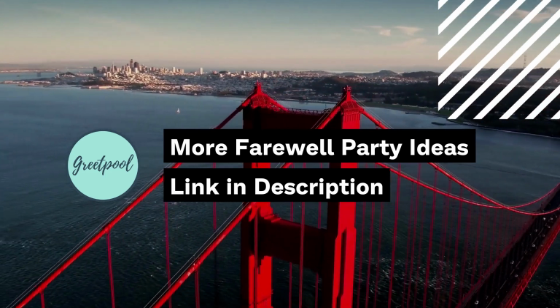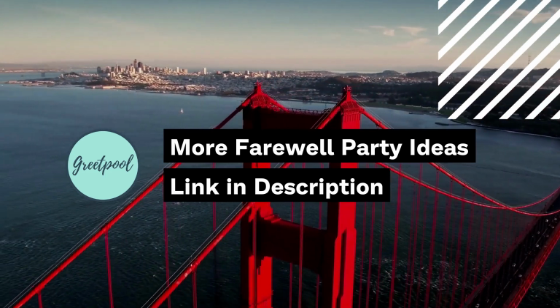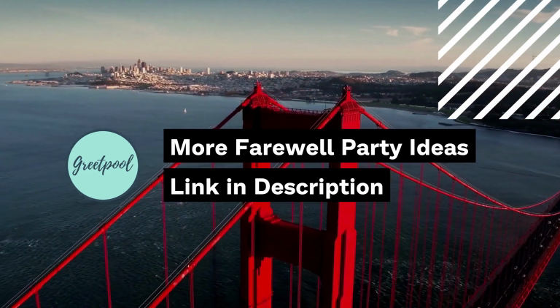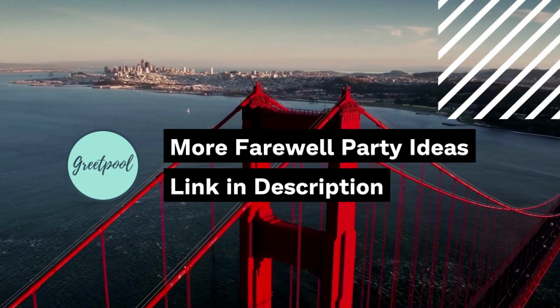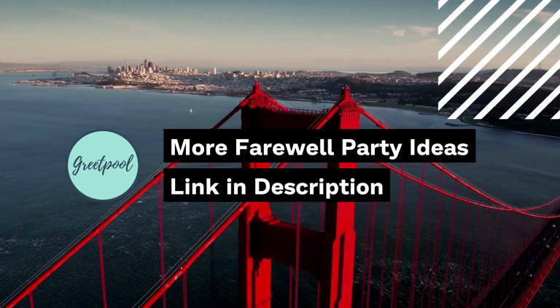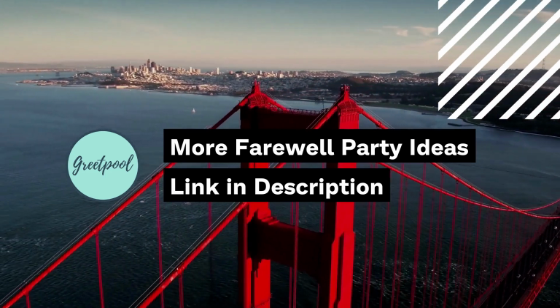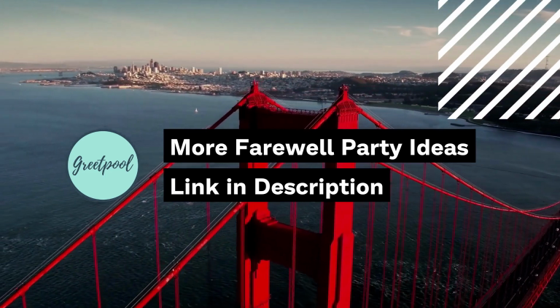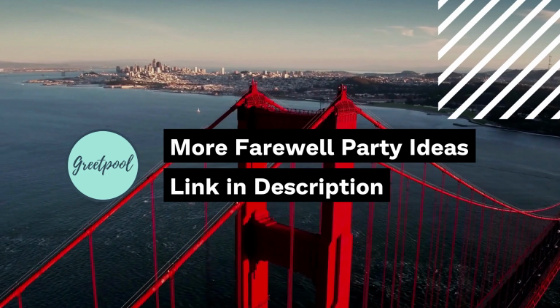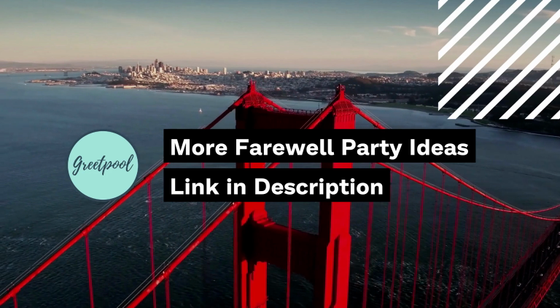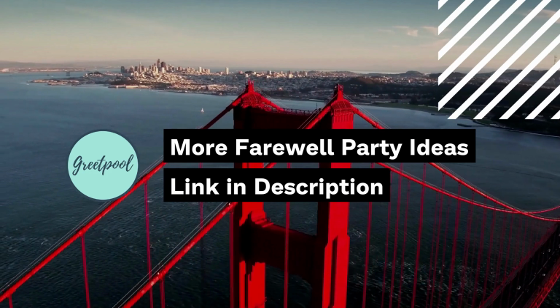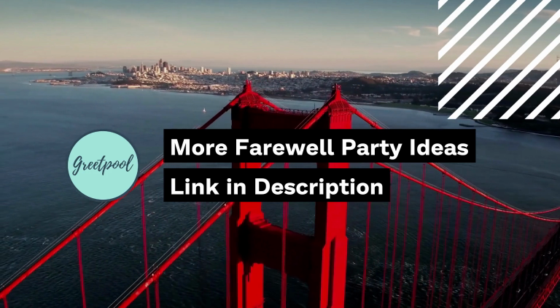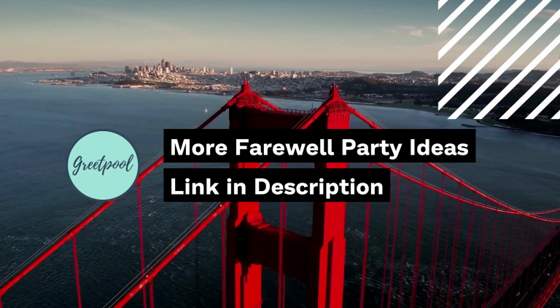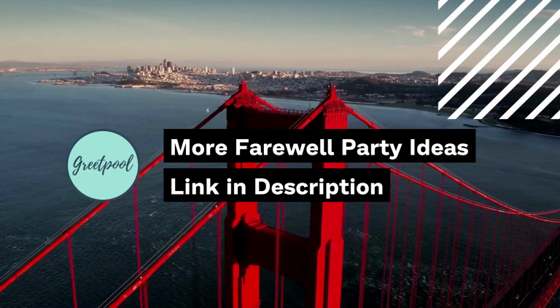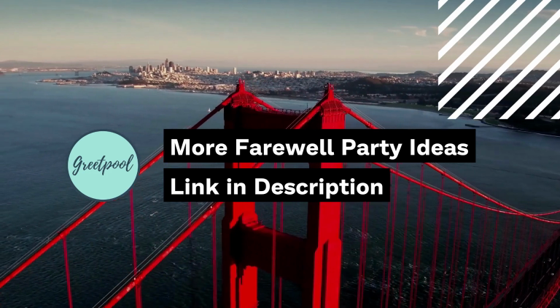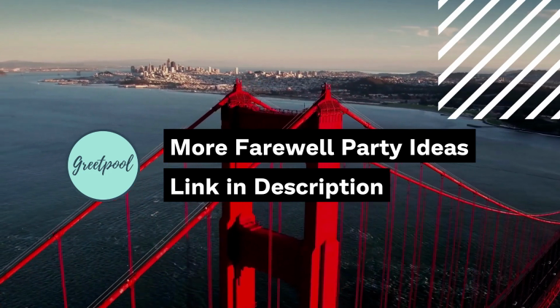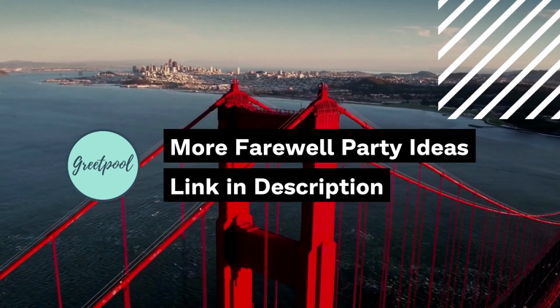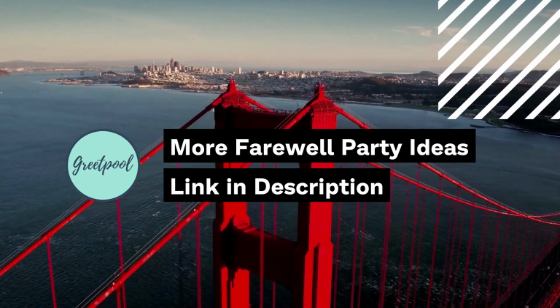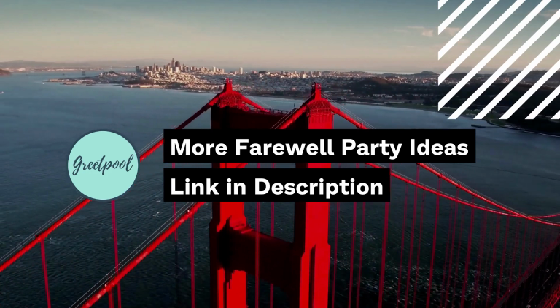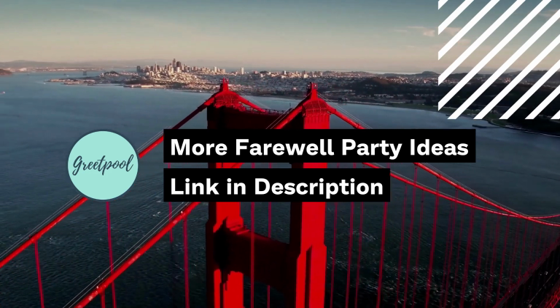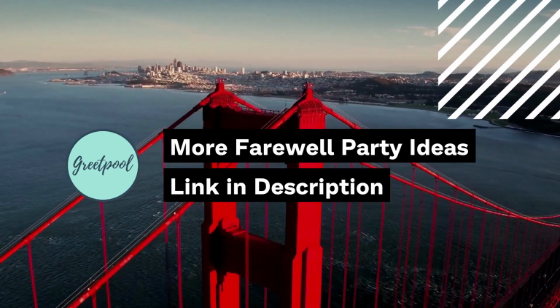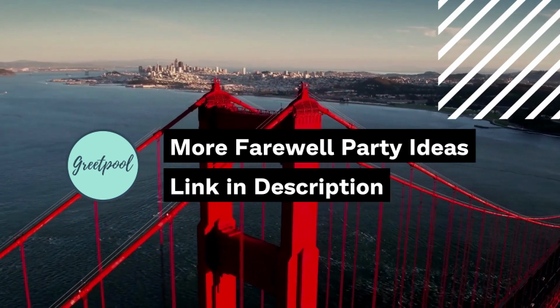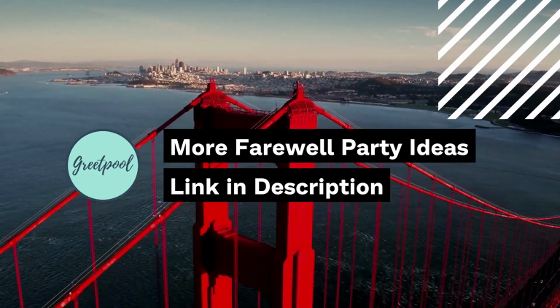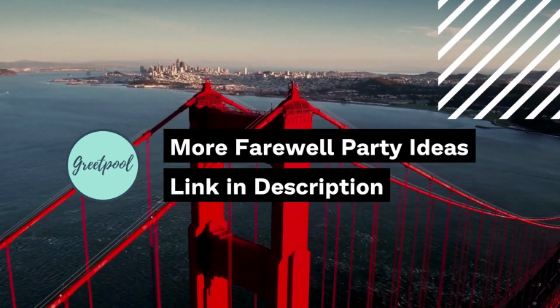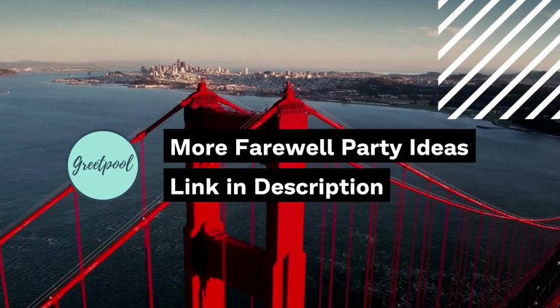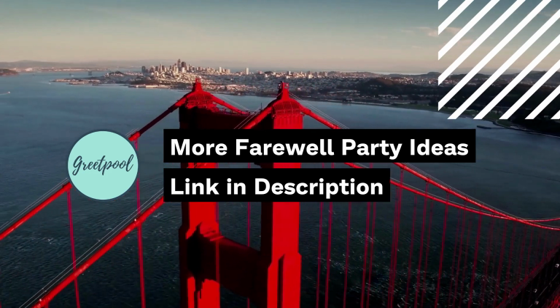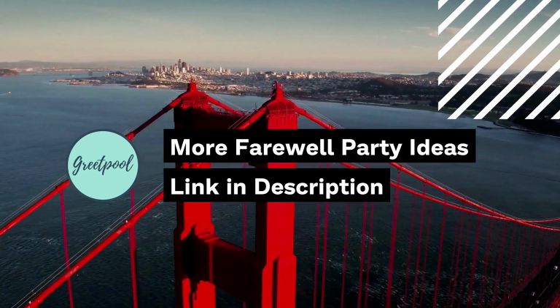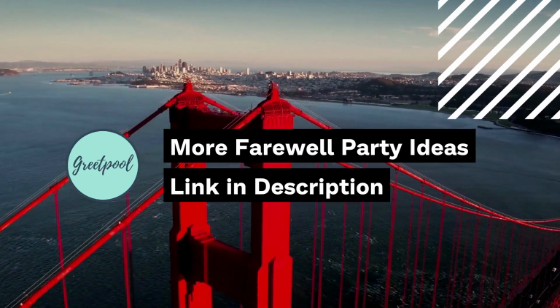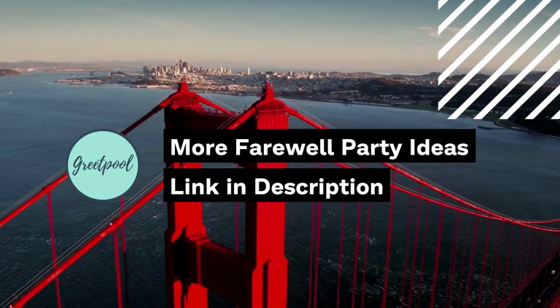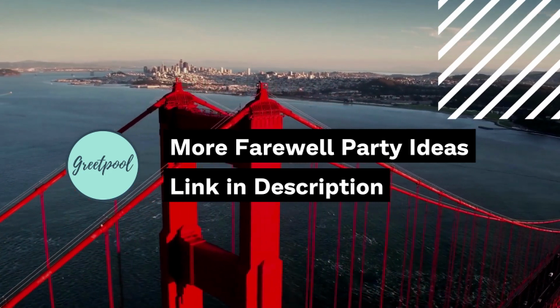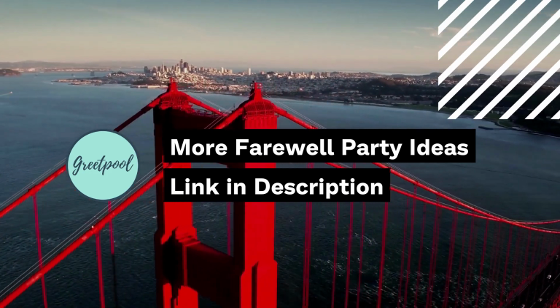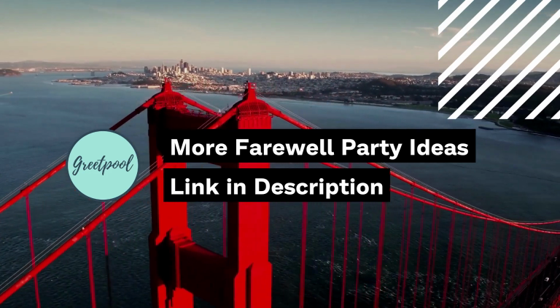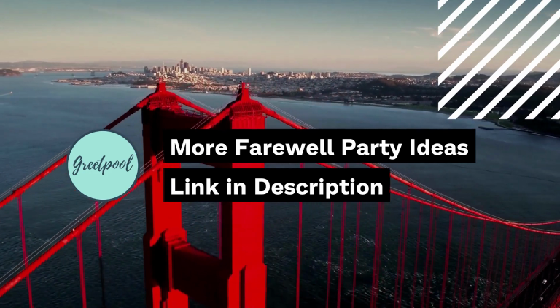For more such tips and ideas, hit the like button, check out the link in the description, and subscribe to our channel.